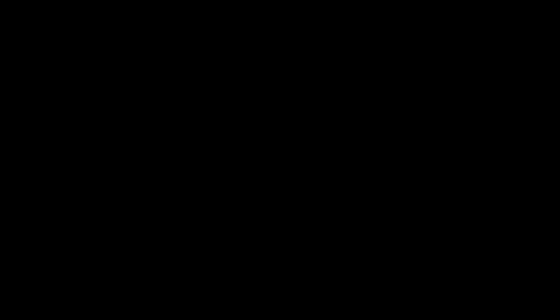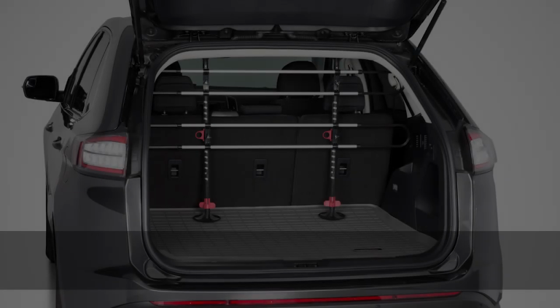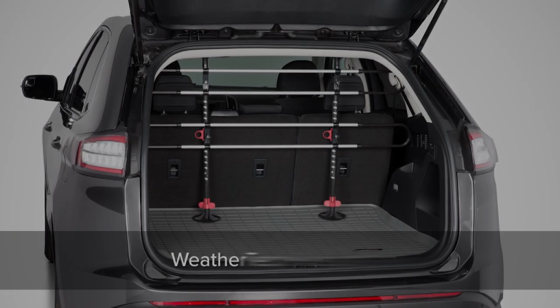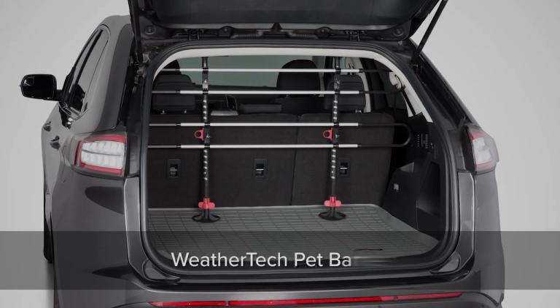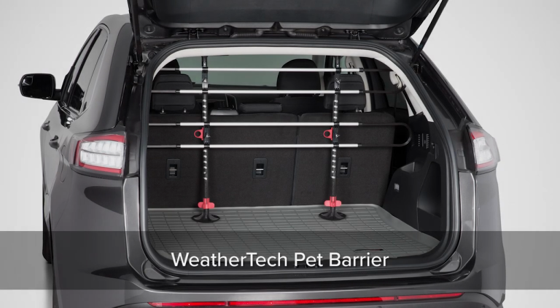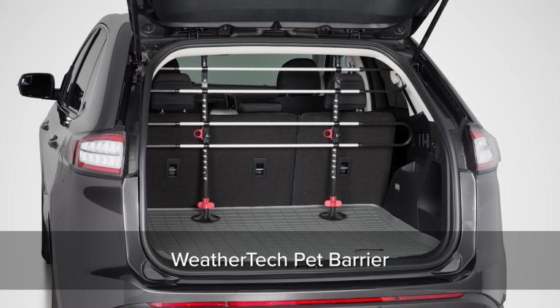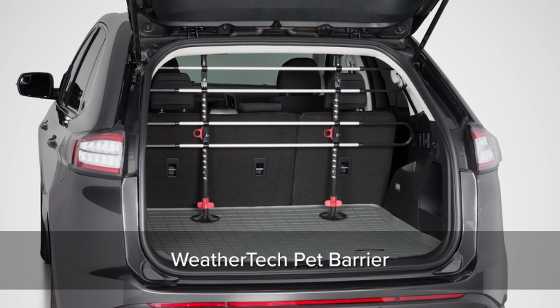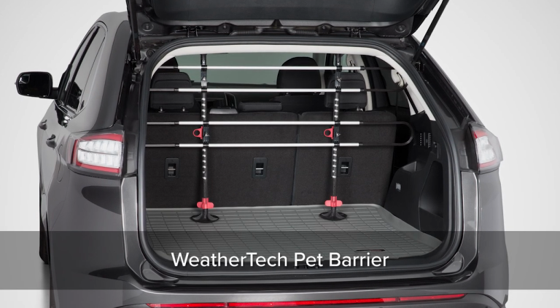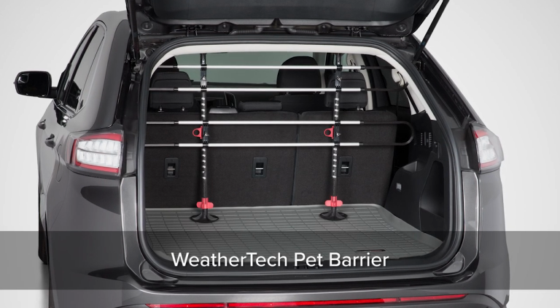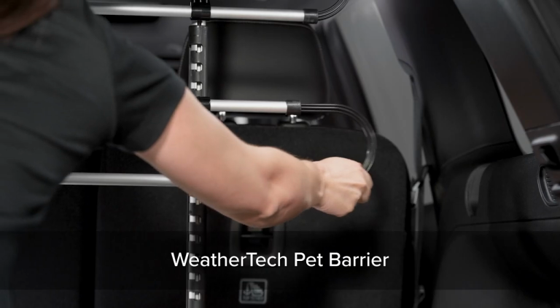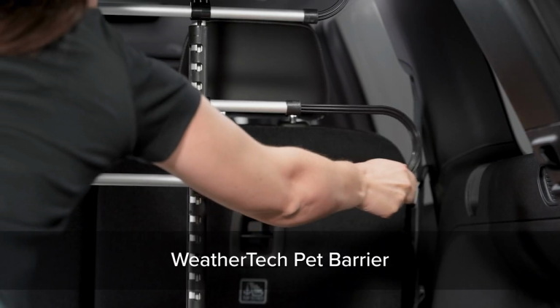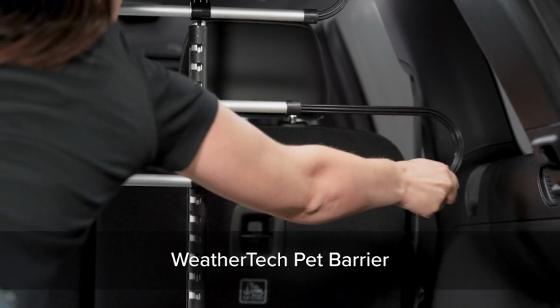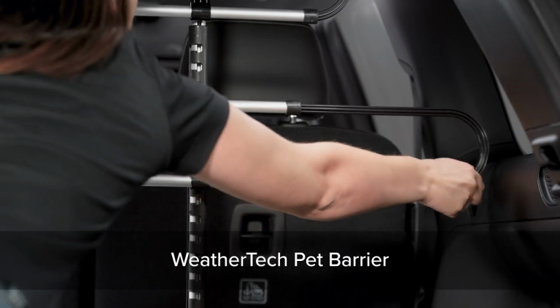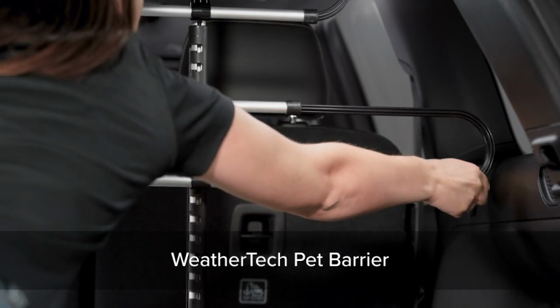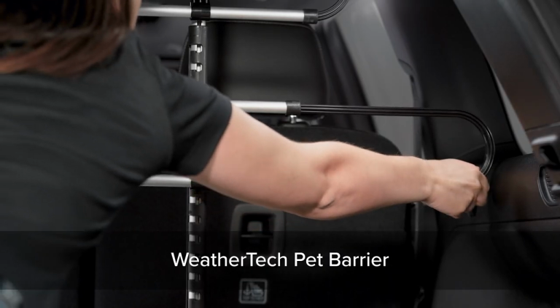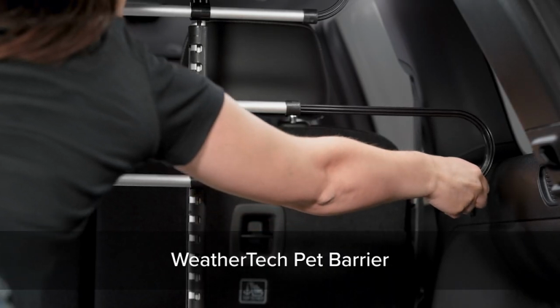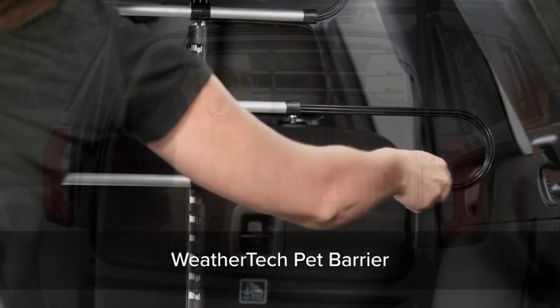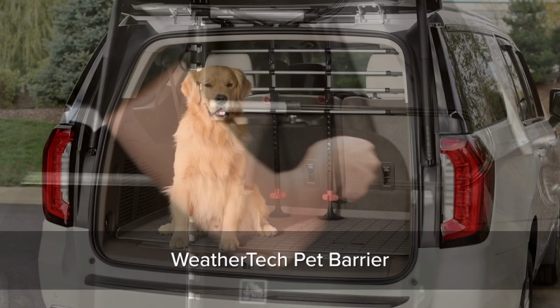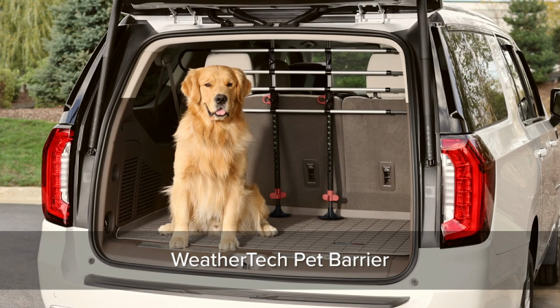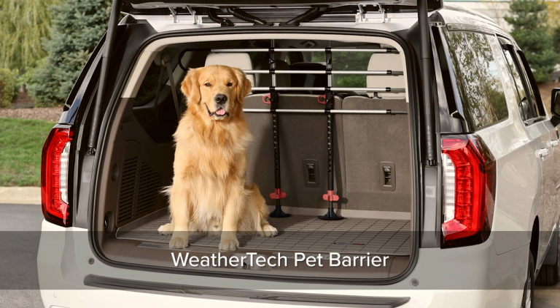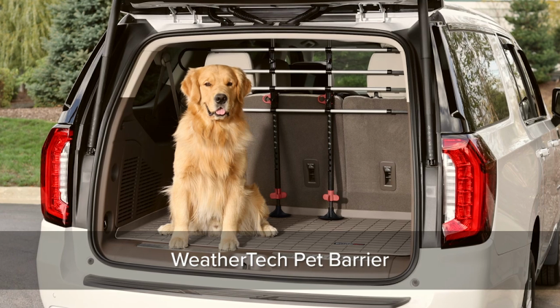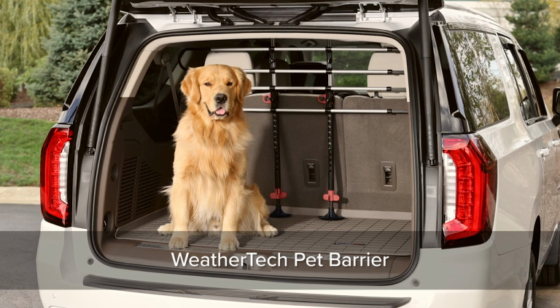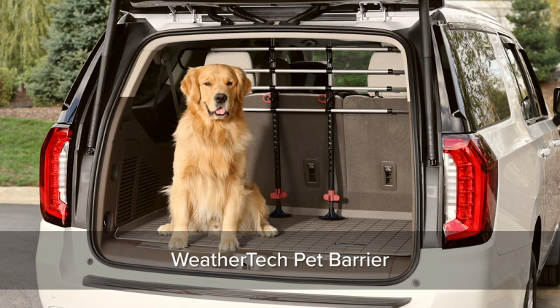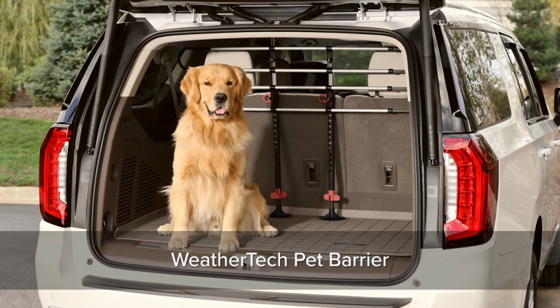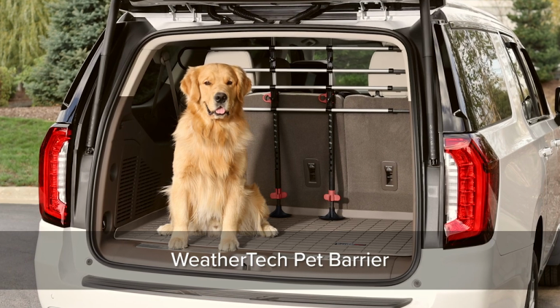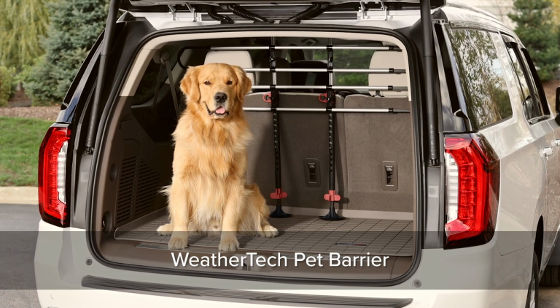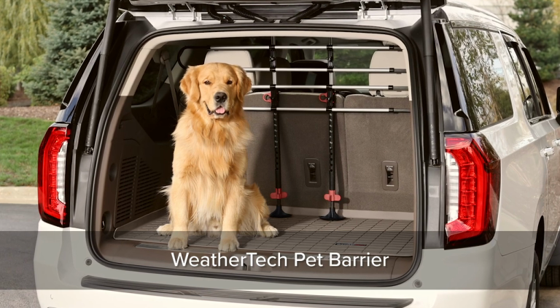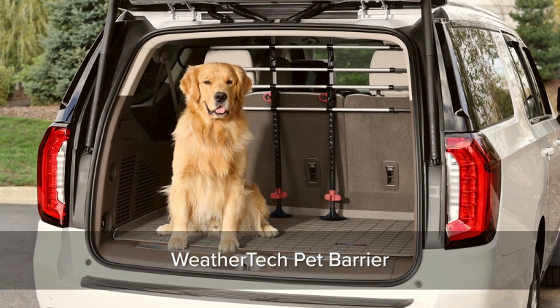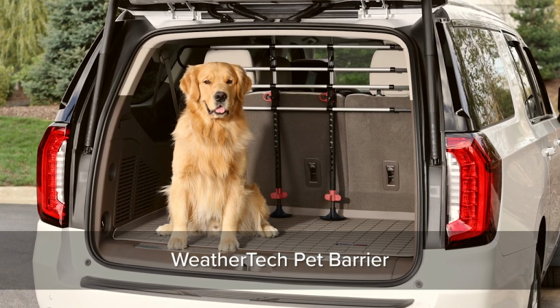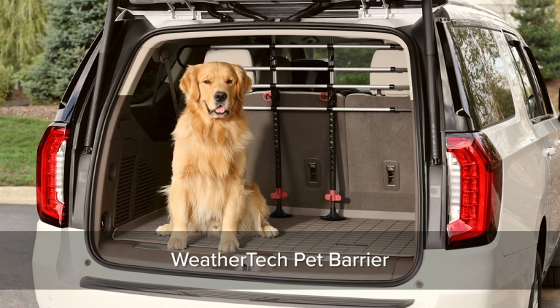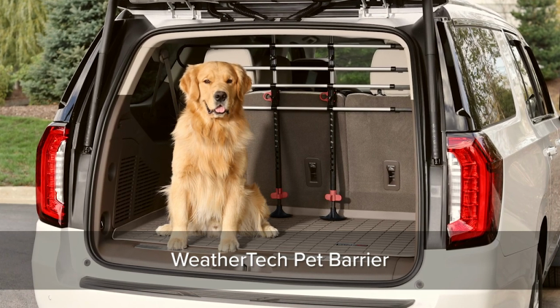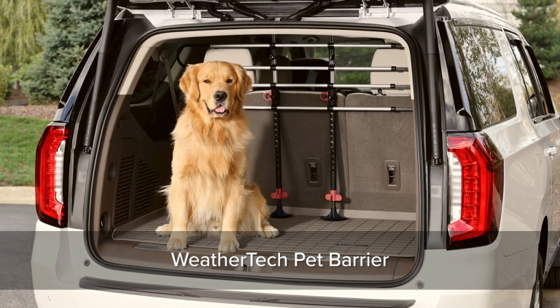The WeatherTech Pet Barrier is an adjustable and expandable heavy-duty barrier that keeps pets safely secured in the rear of your vehicle.